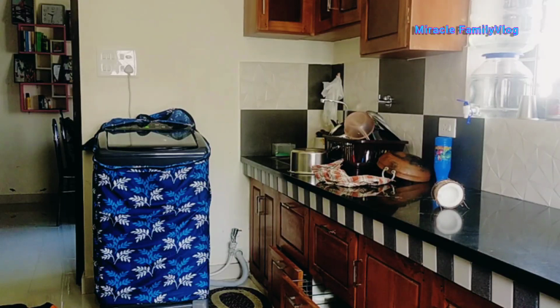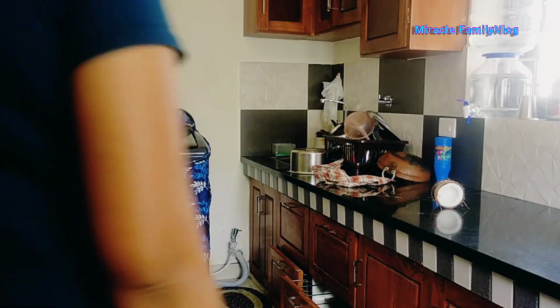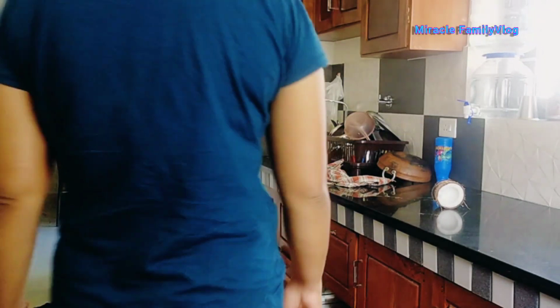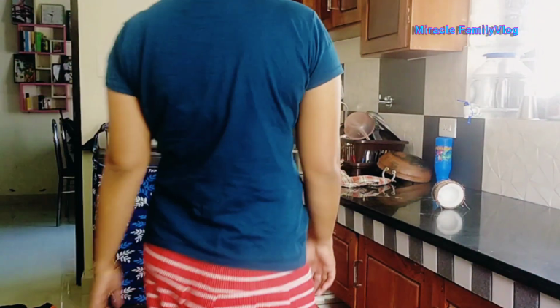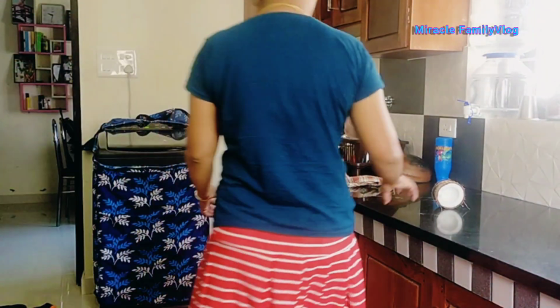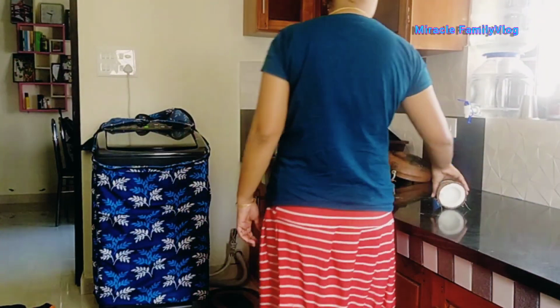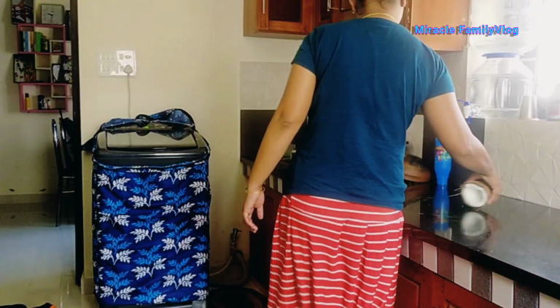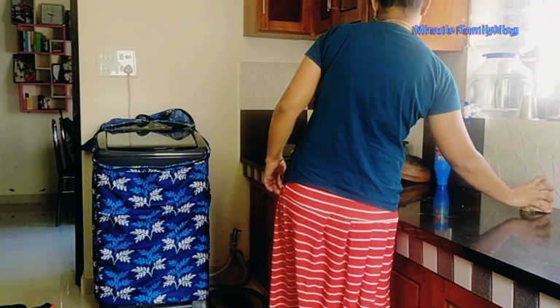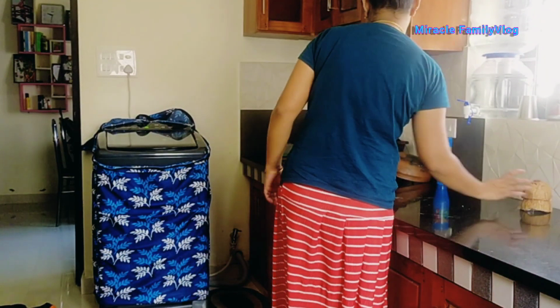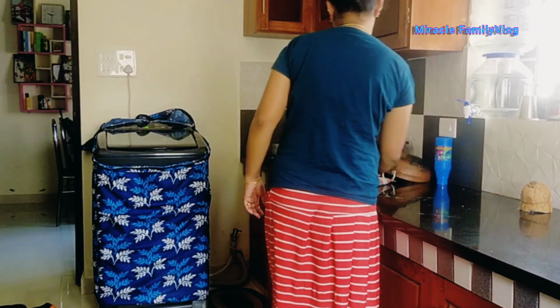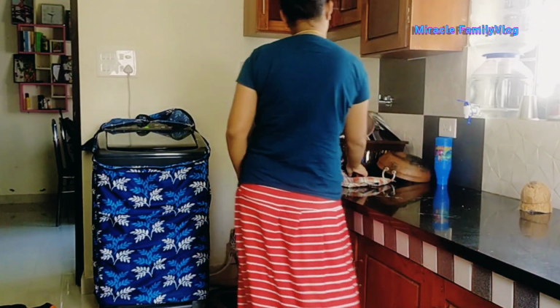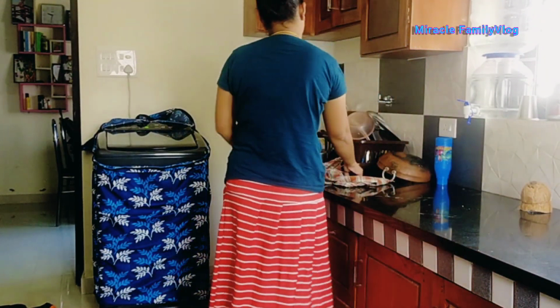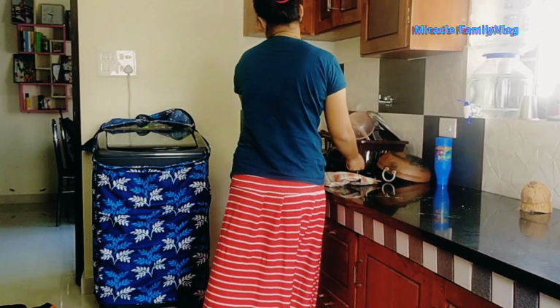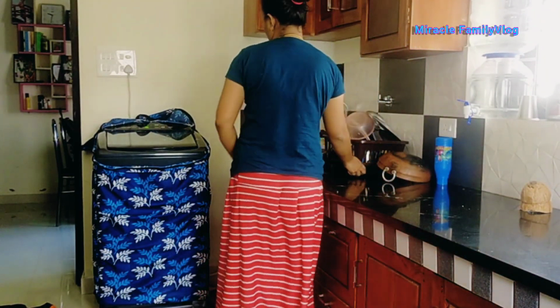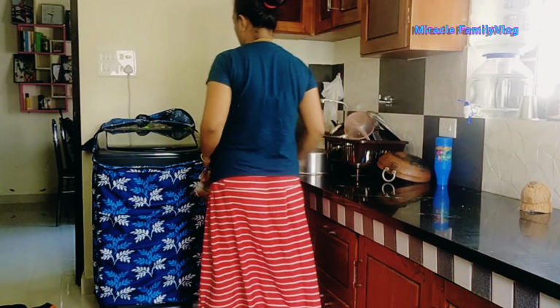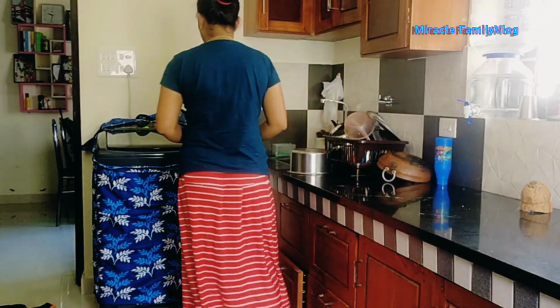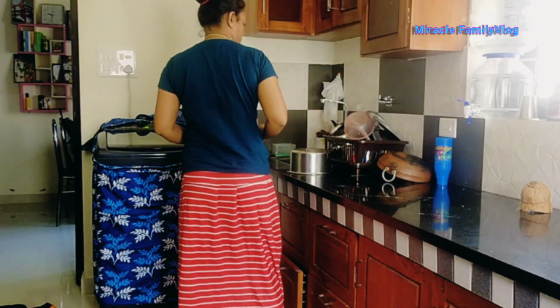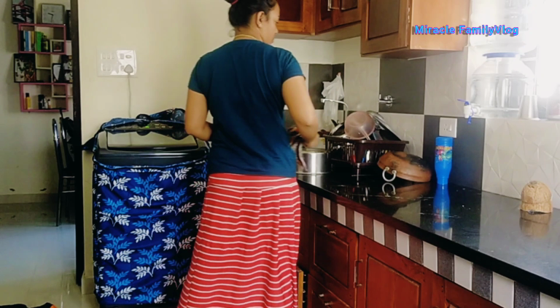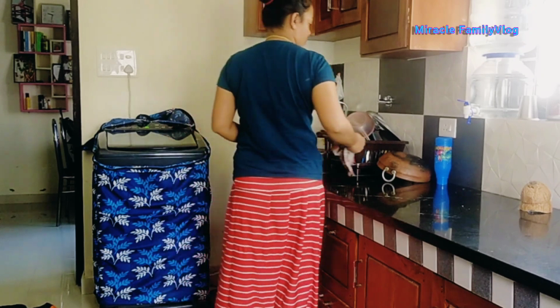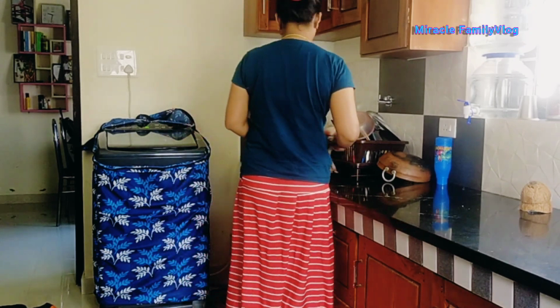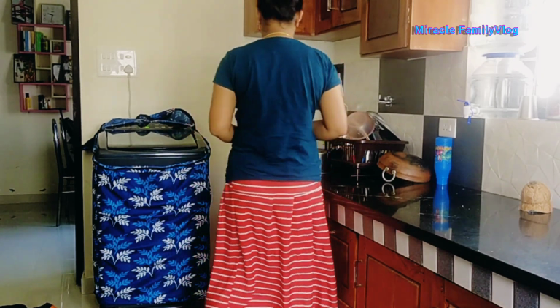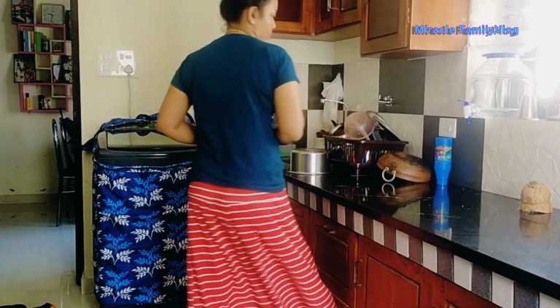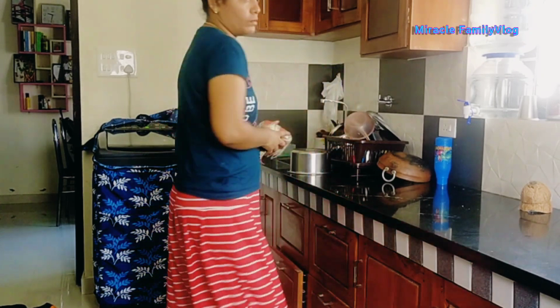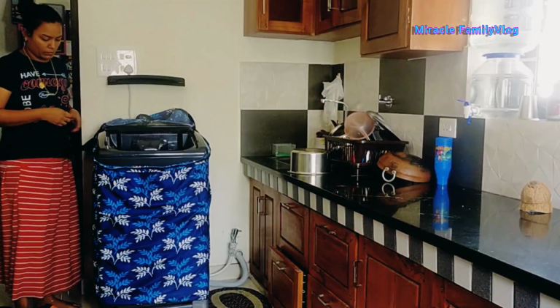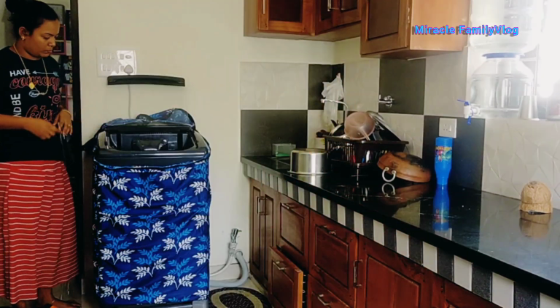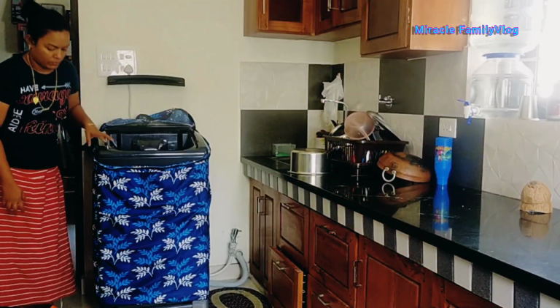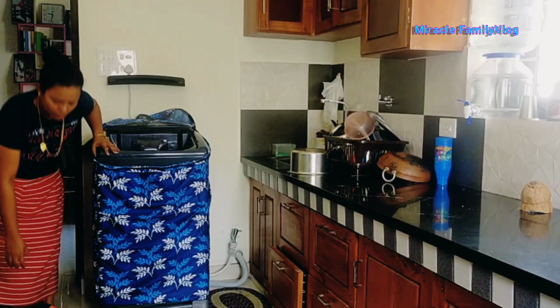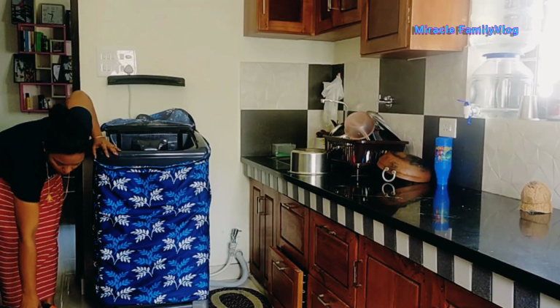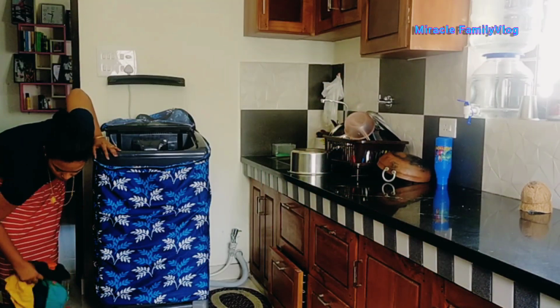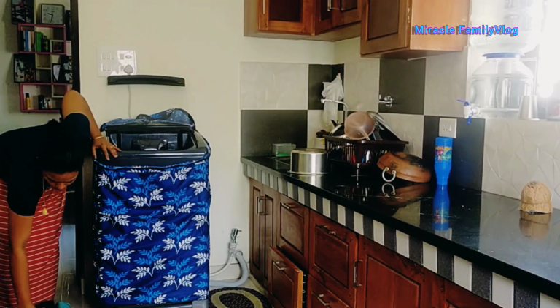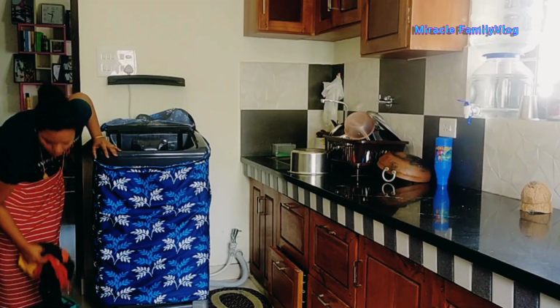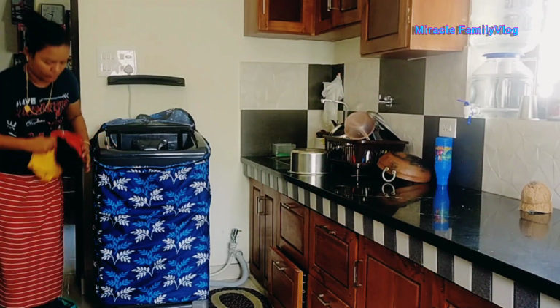Hello, Namaskar. Welcome to another video. My name is Jili.